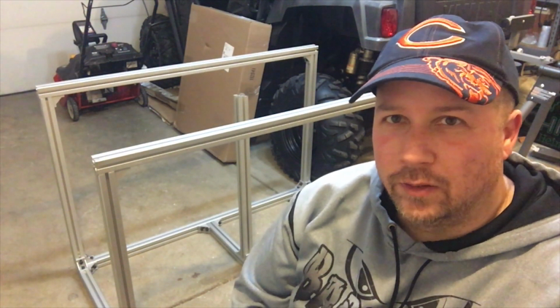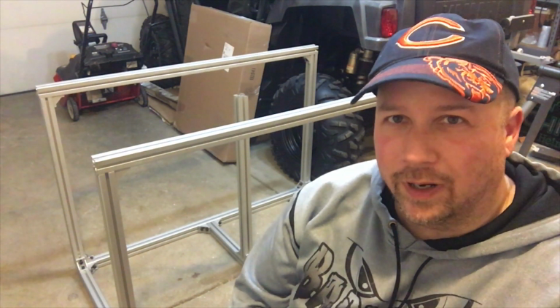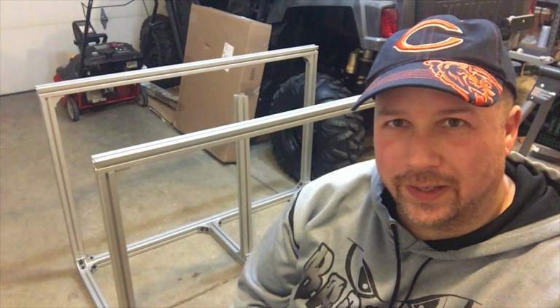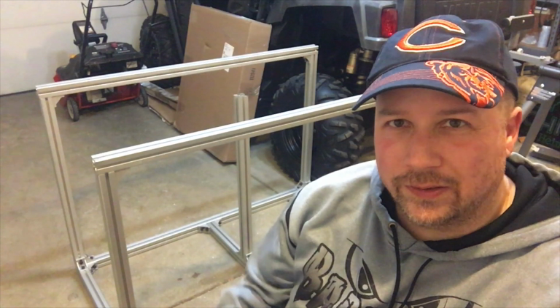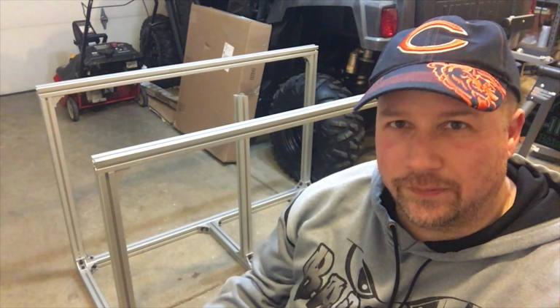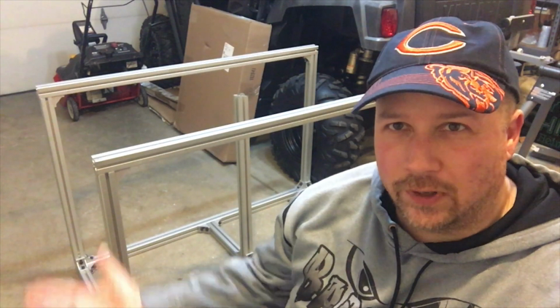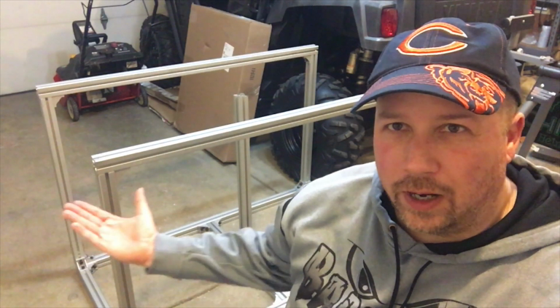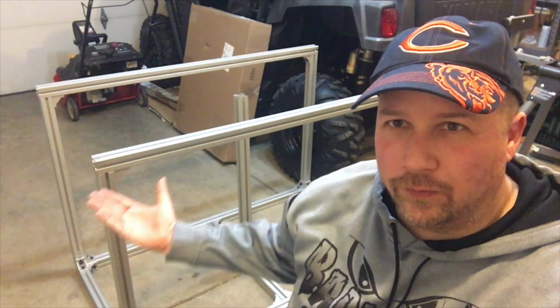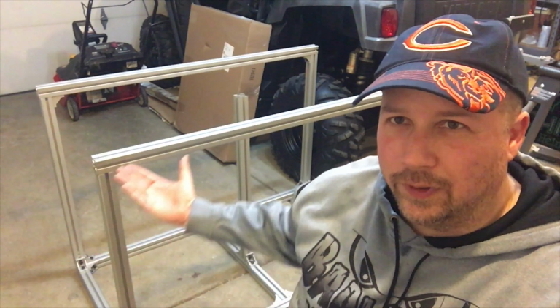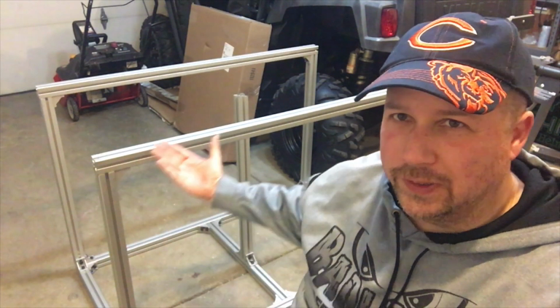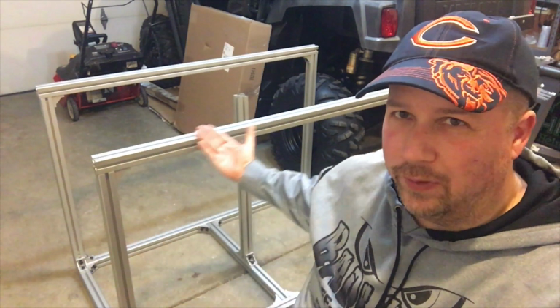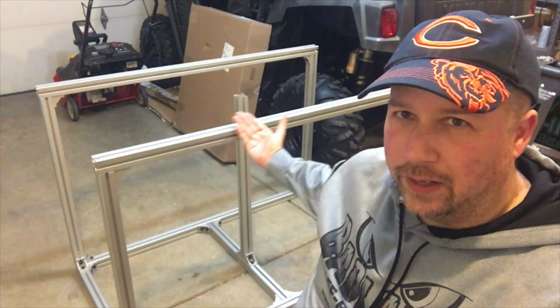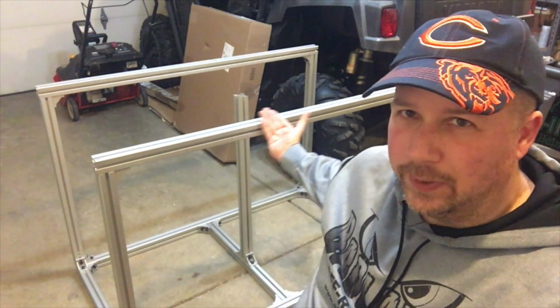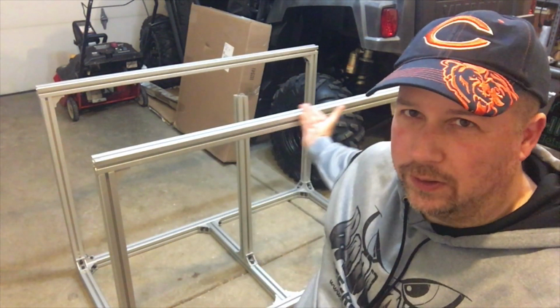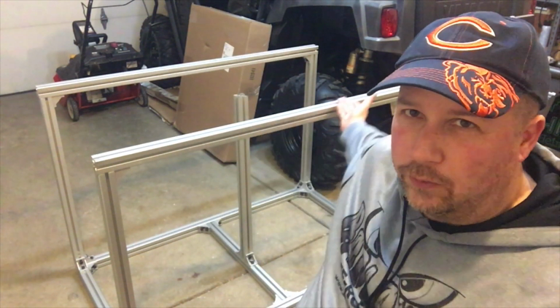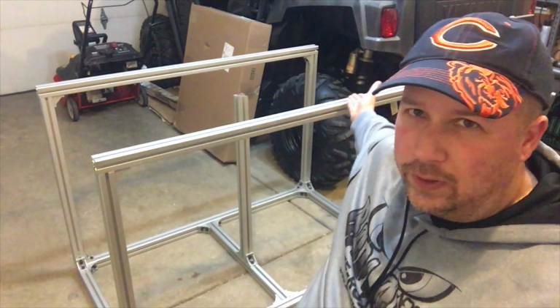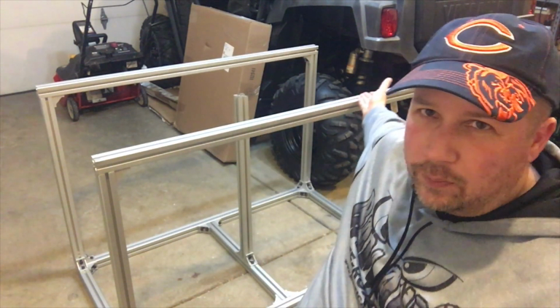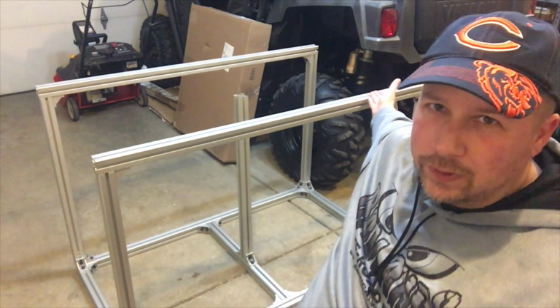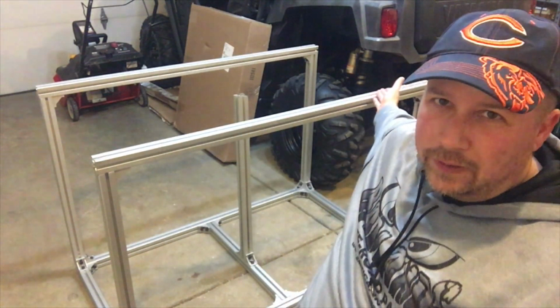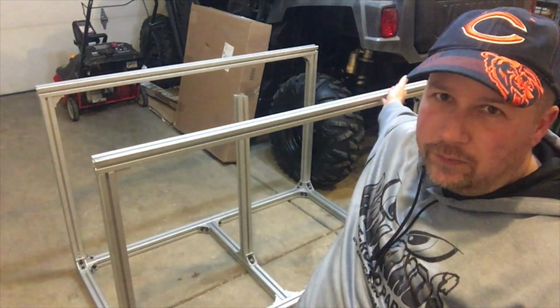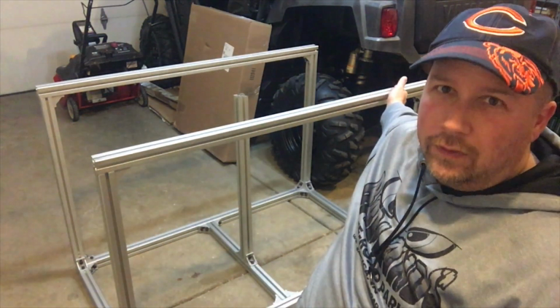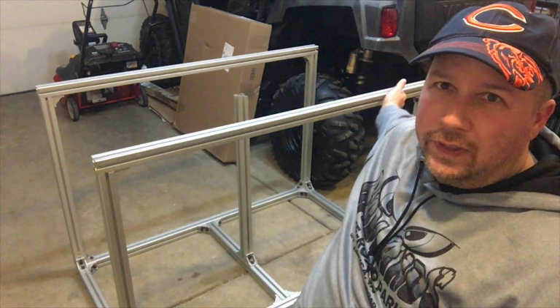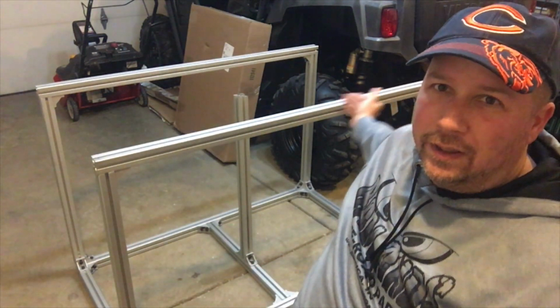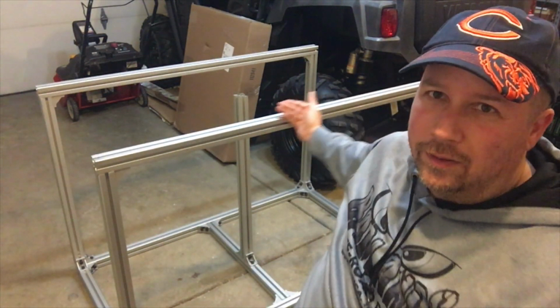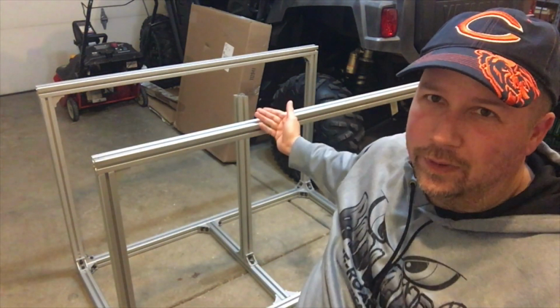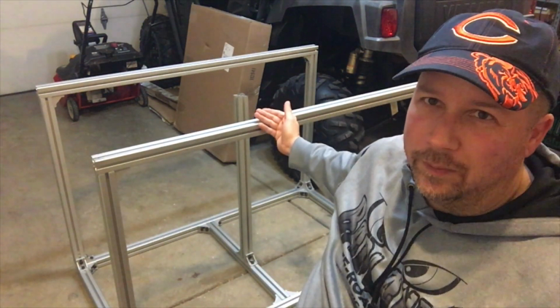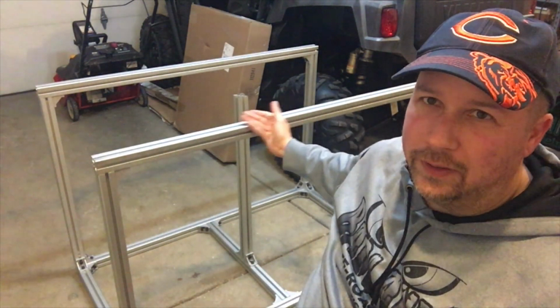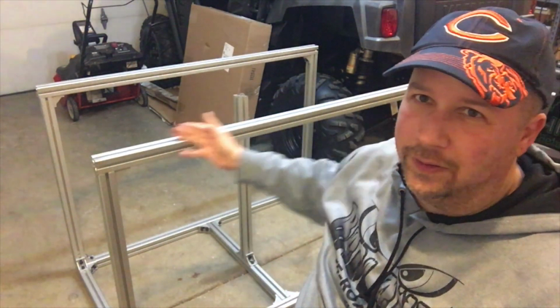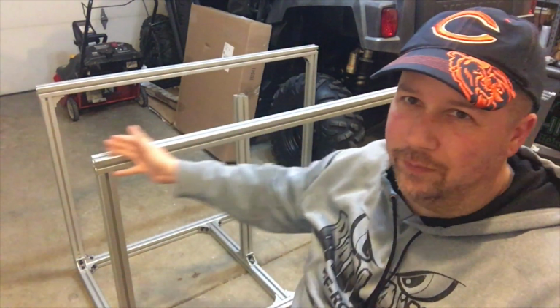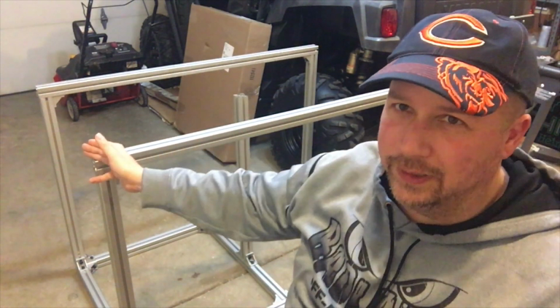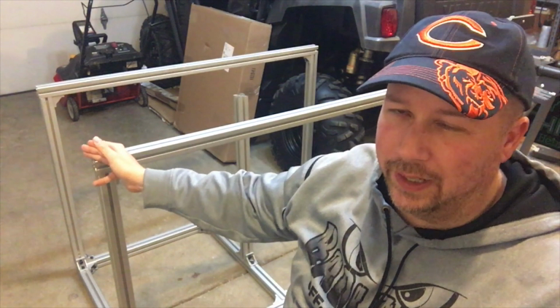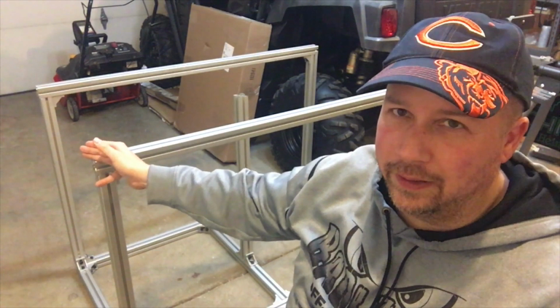Where I last left off, I only had basically three supports left — one over here, one in the middle, and one at the end.